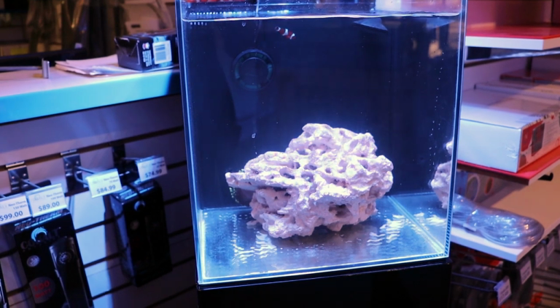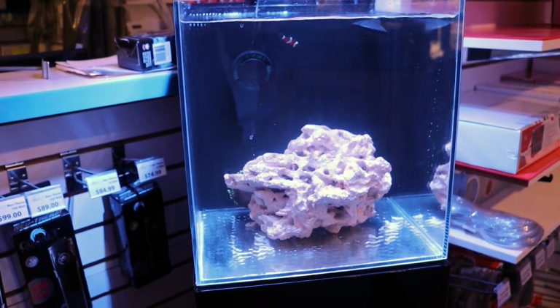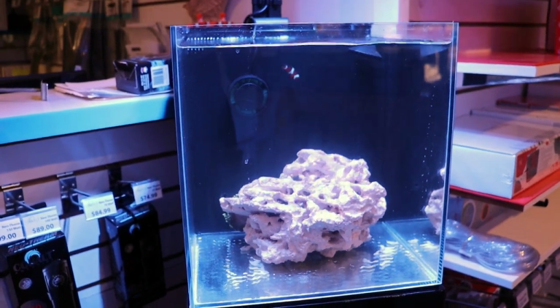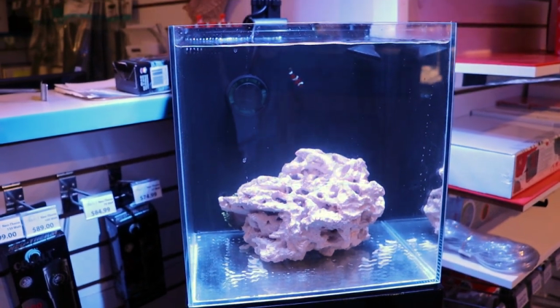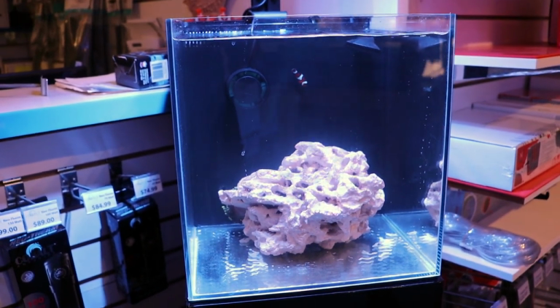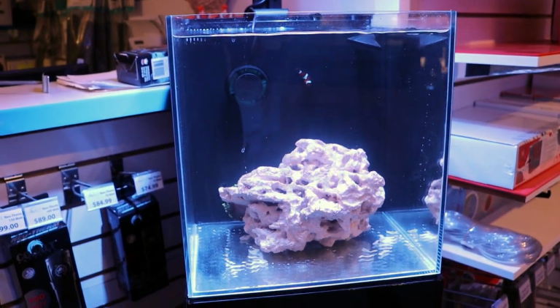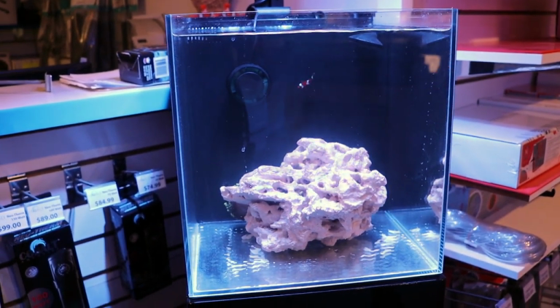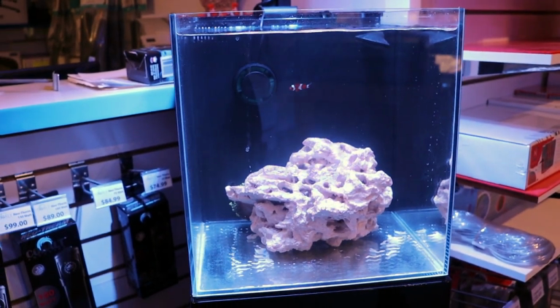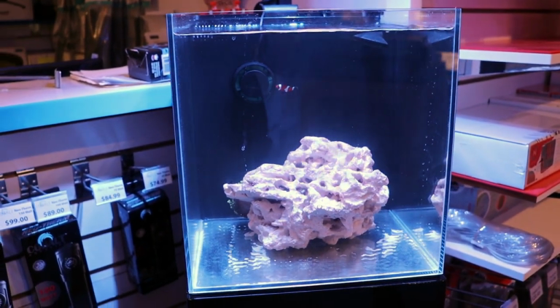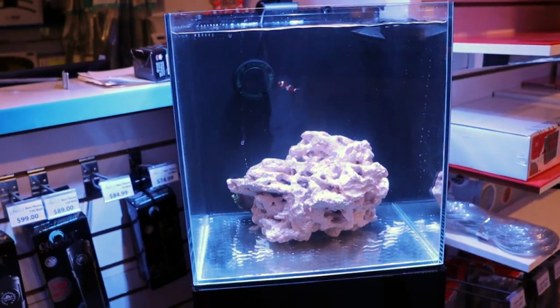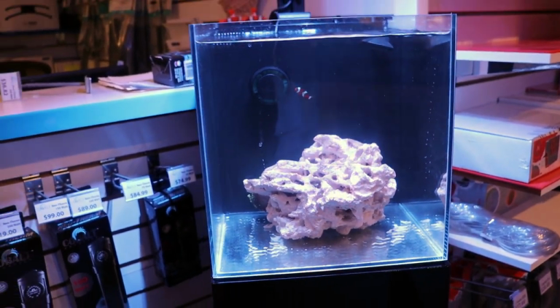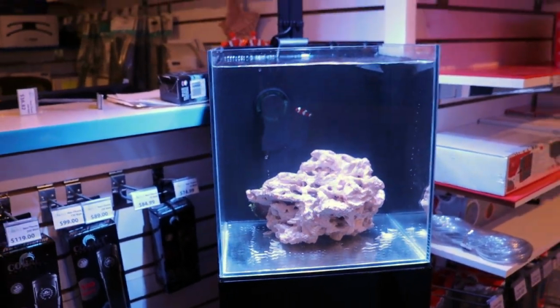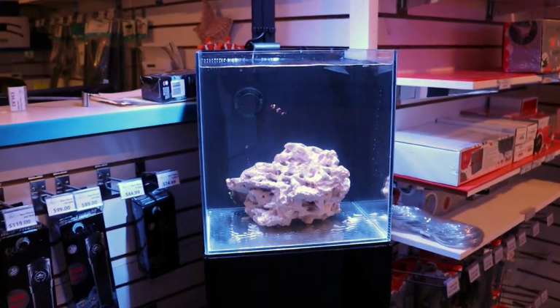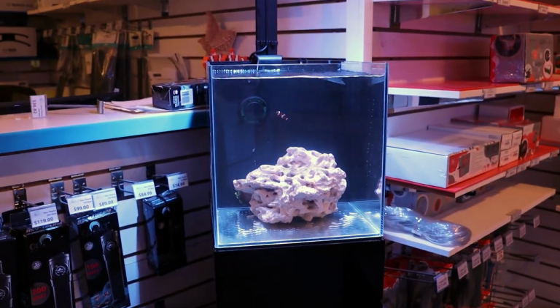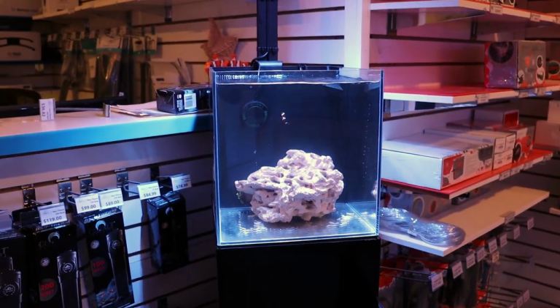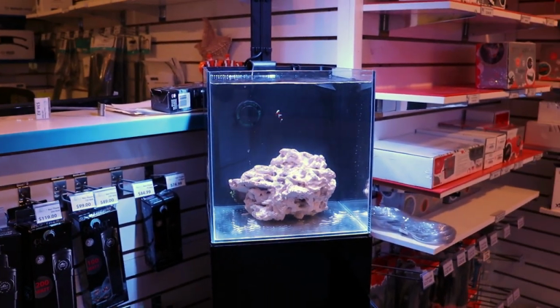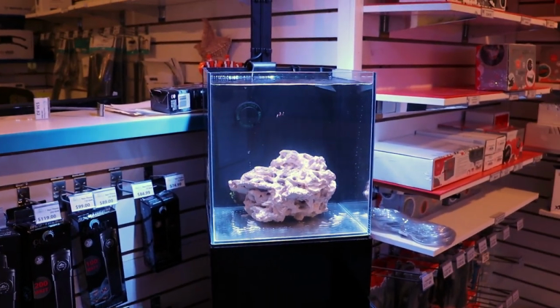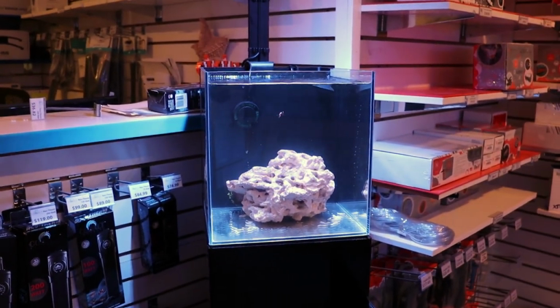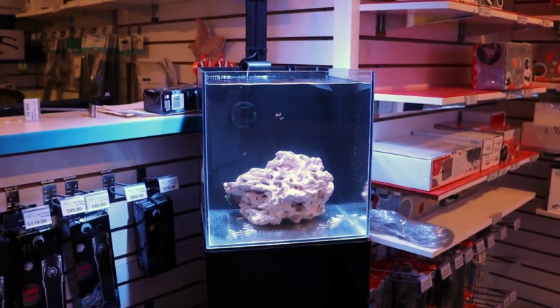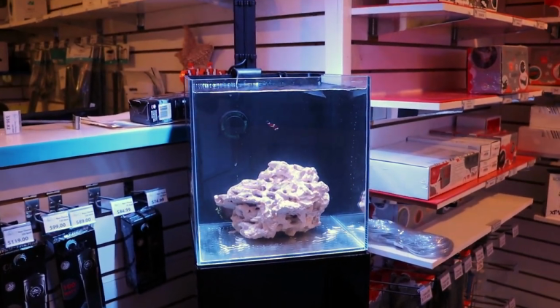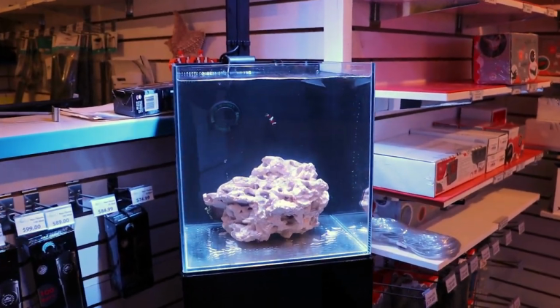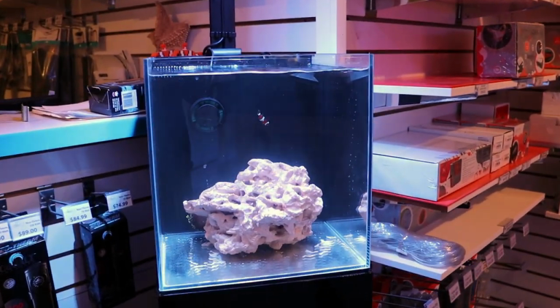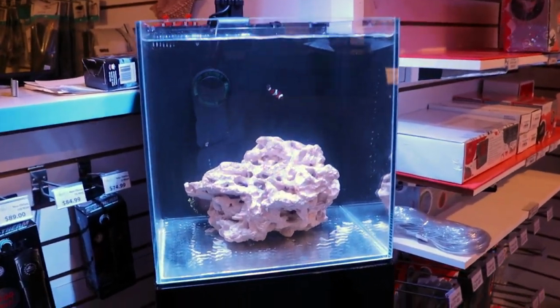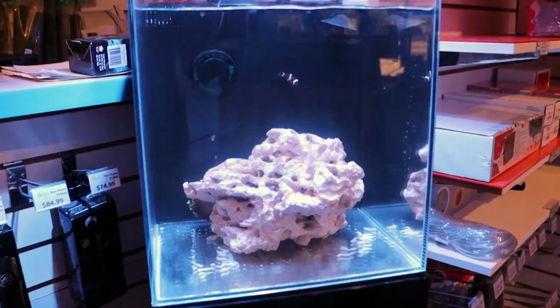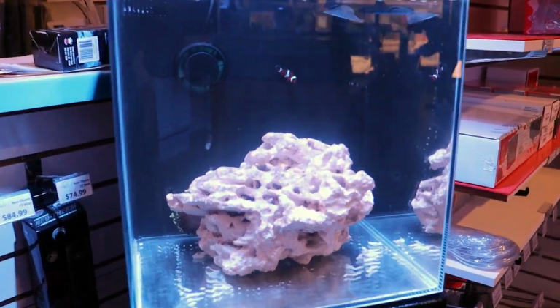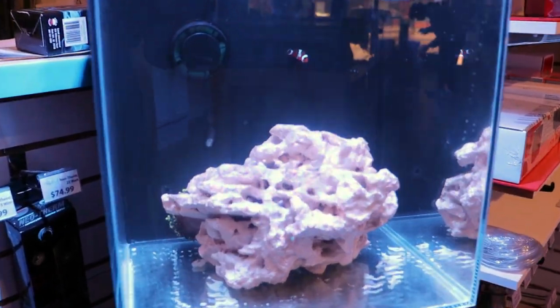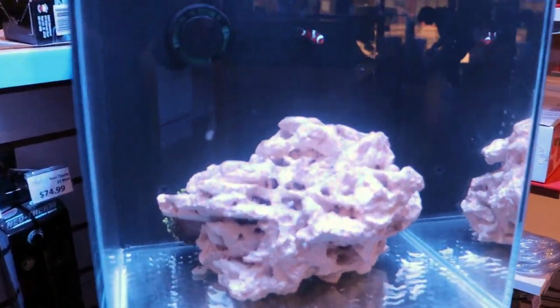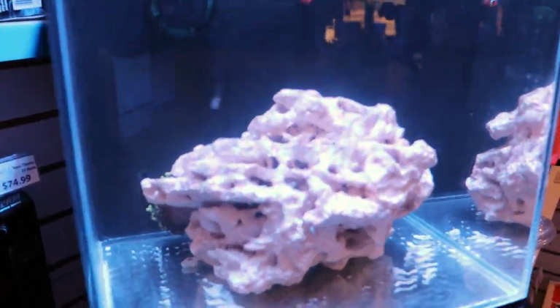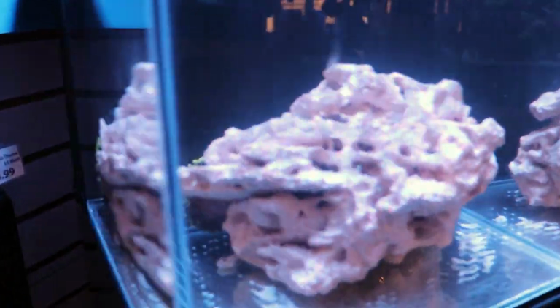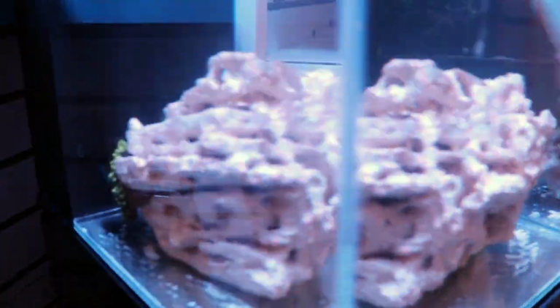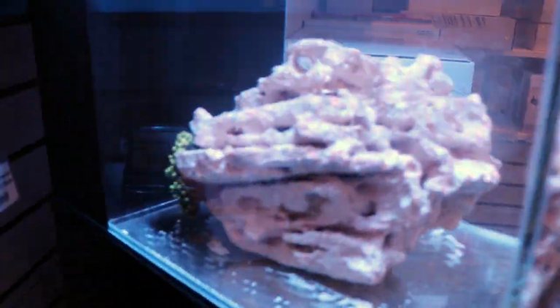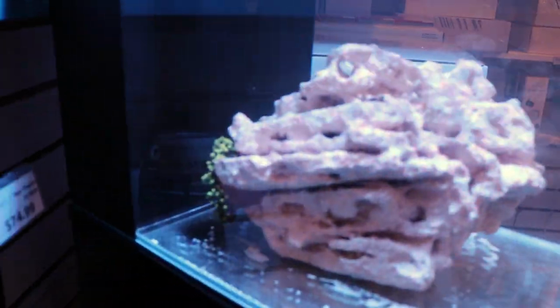Hey, what's going on my fellow reefers from StrikeBoxTV. This is our very expensive 10 gallon nano reef tank and we have added our first coral.